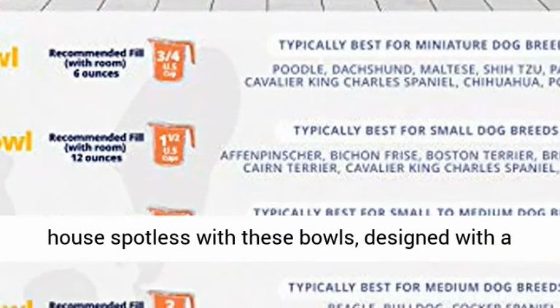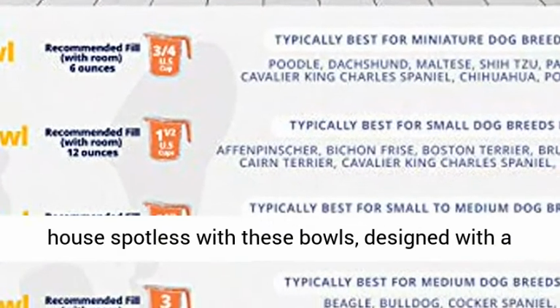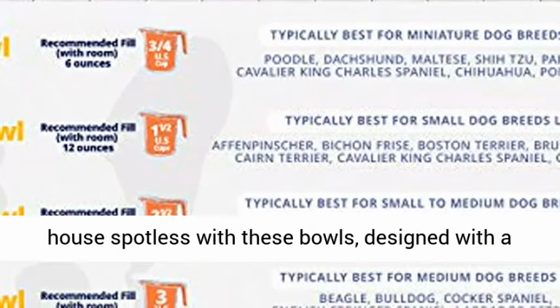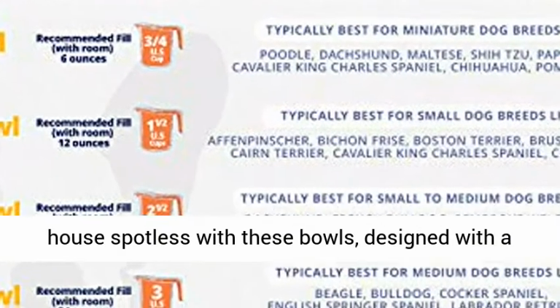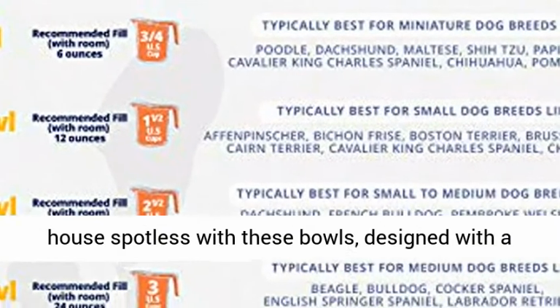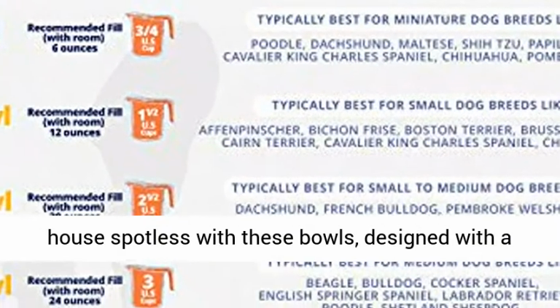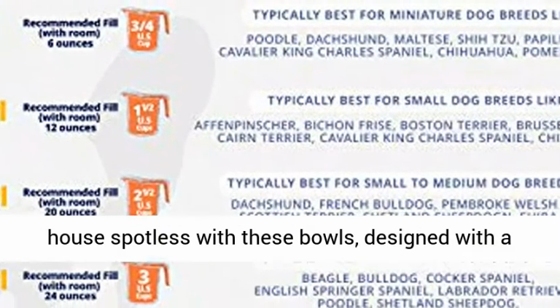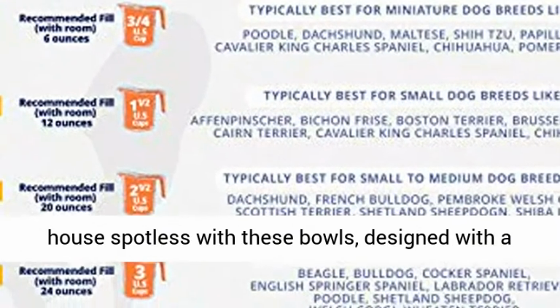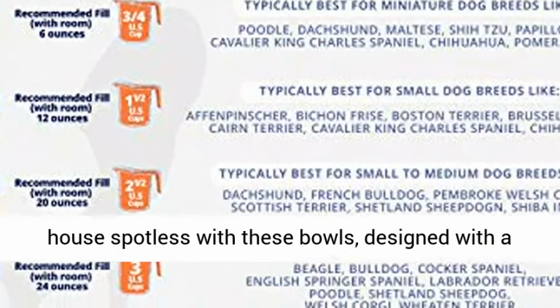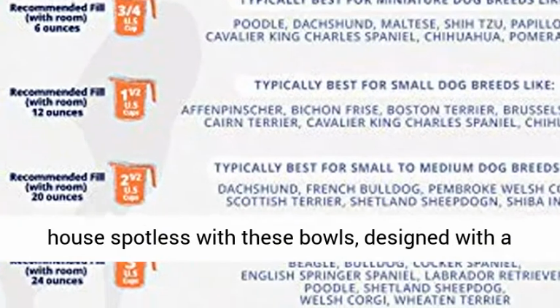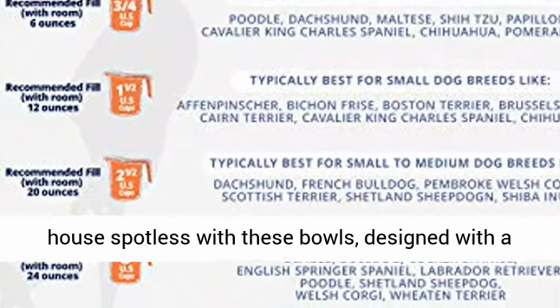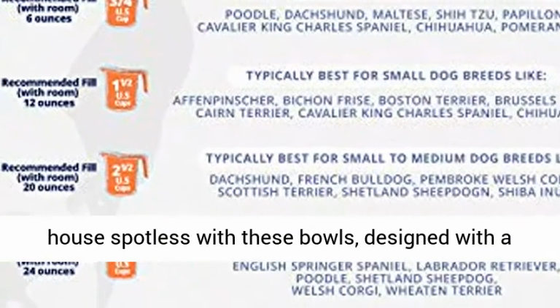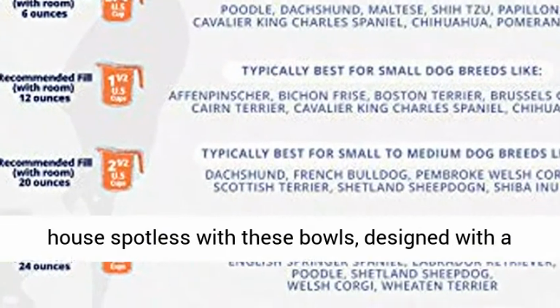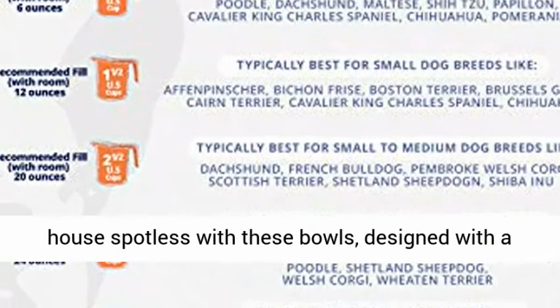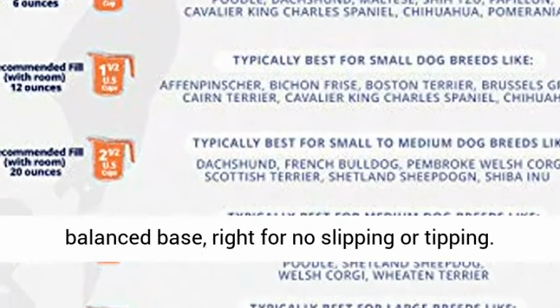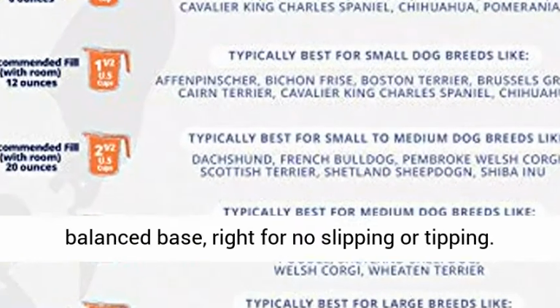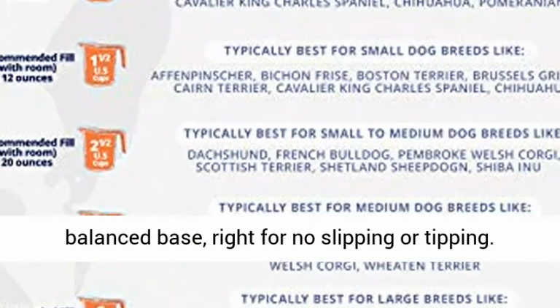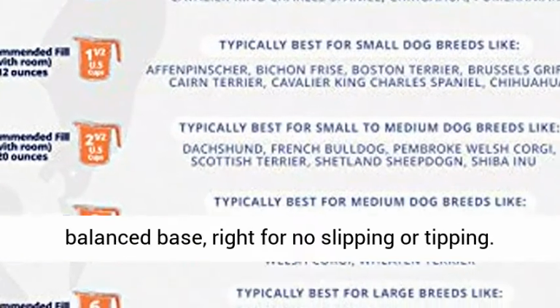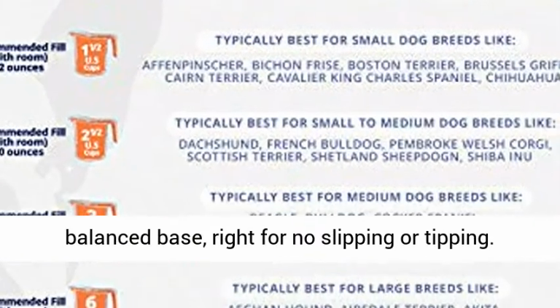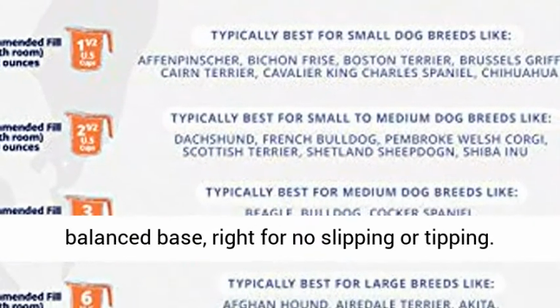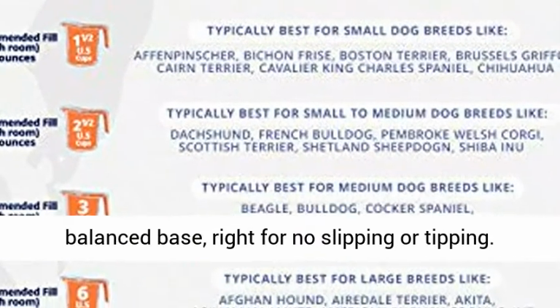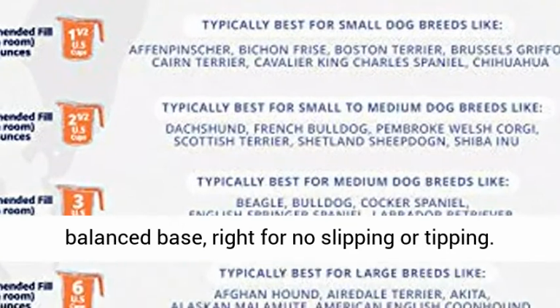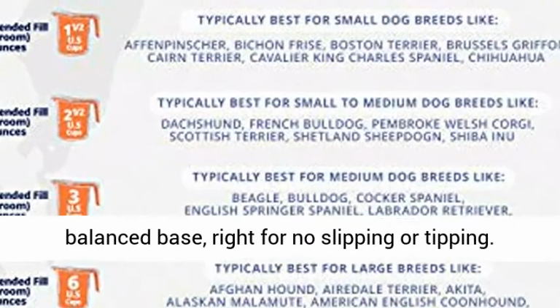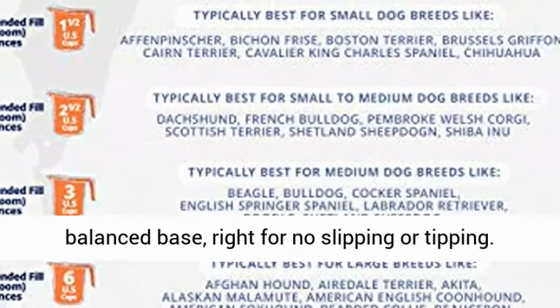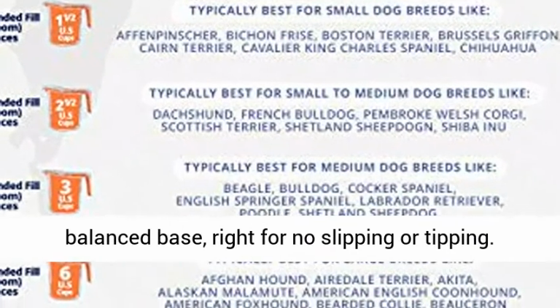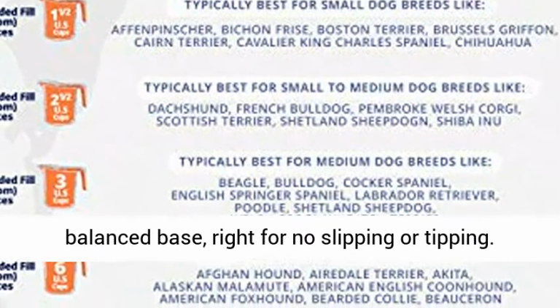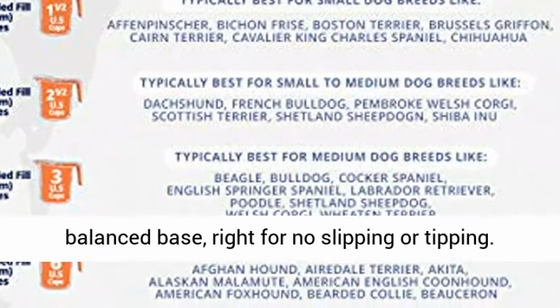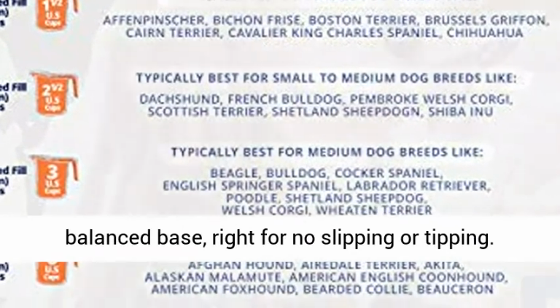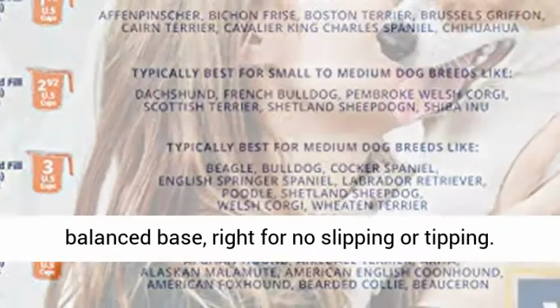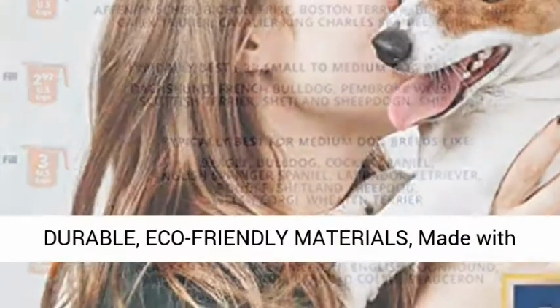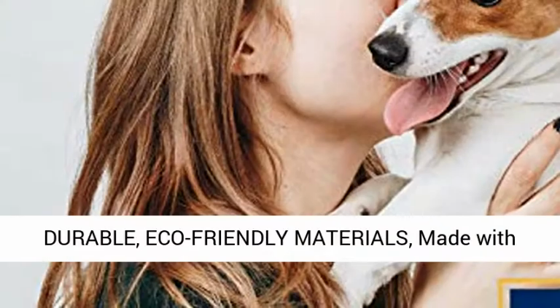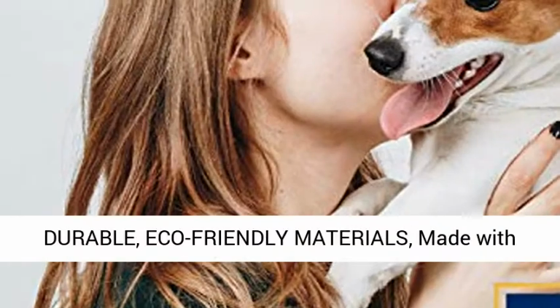Keep the plate in place, keep your dog fed, and your house spotless with these bowls, designed with a balanced base built for no slipping or tipping.